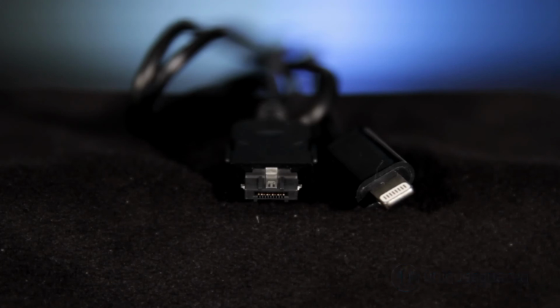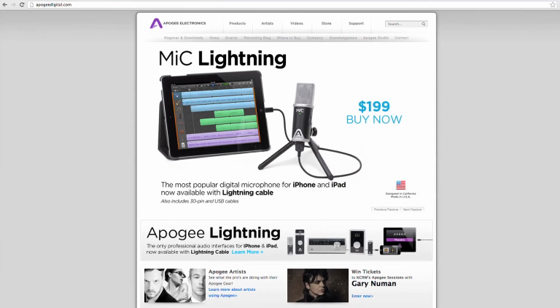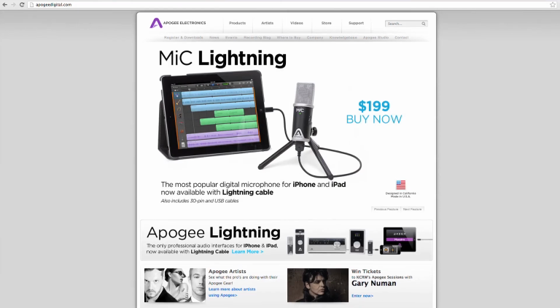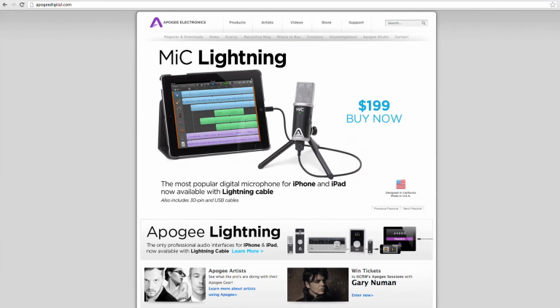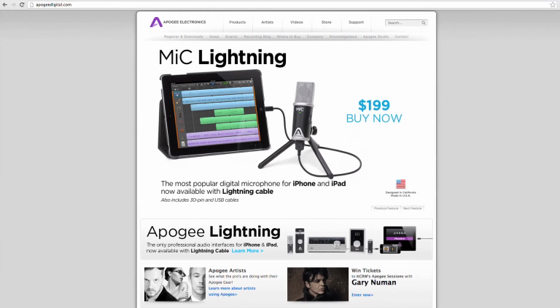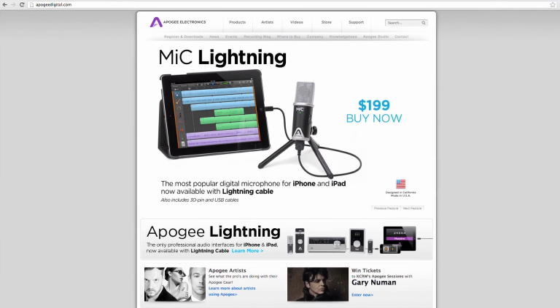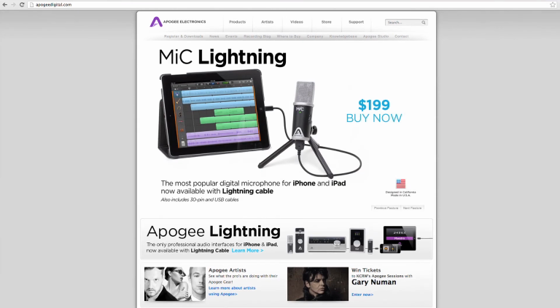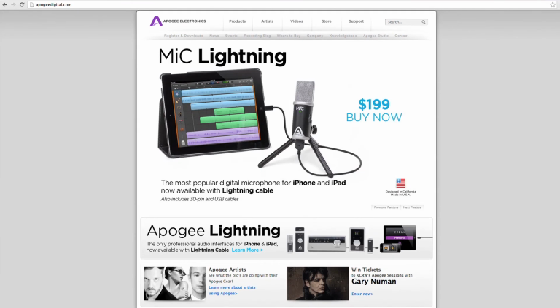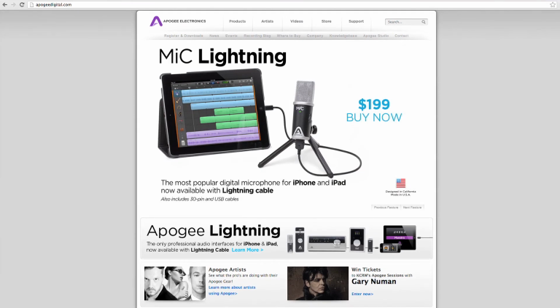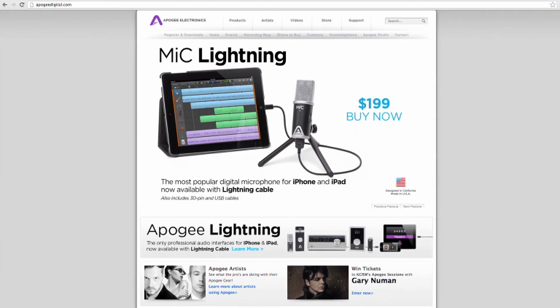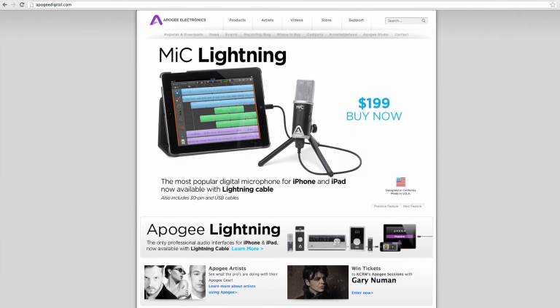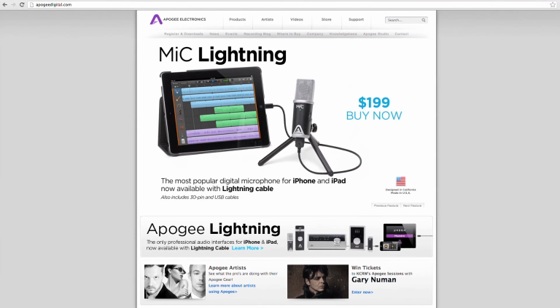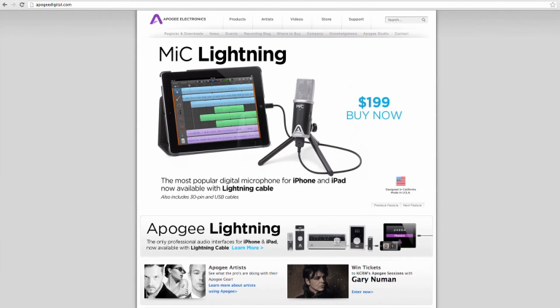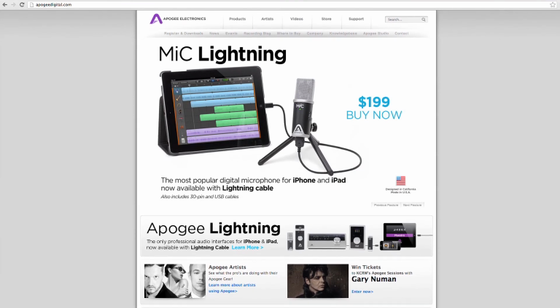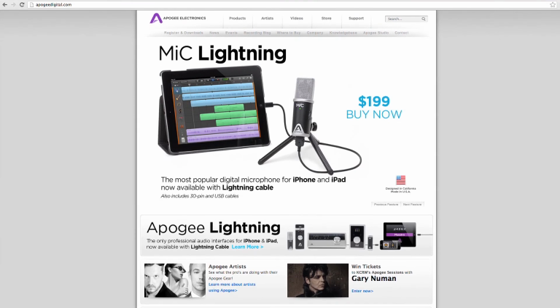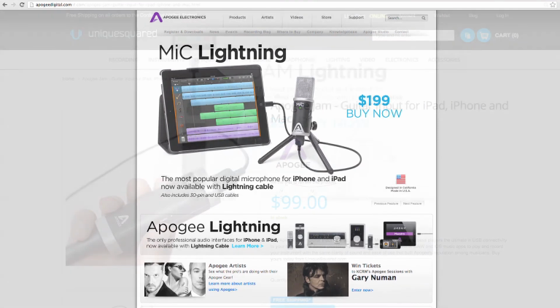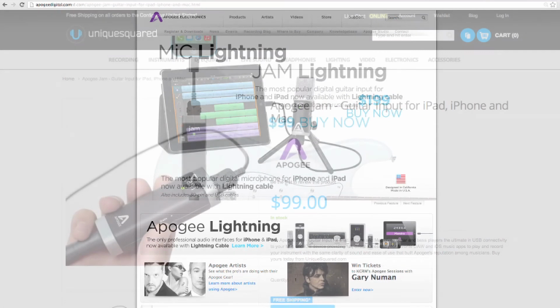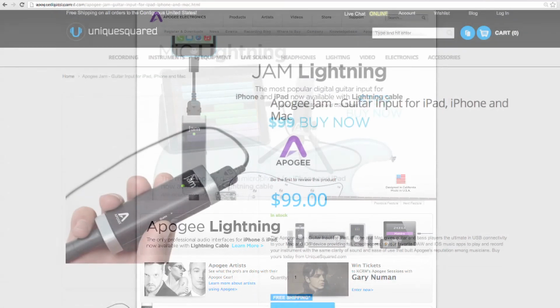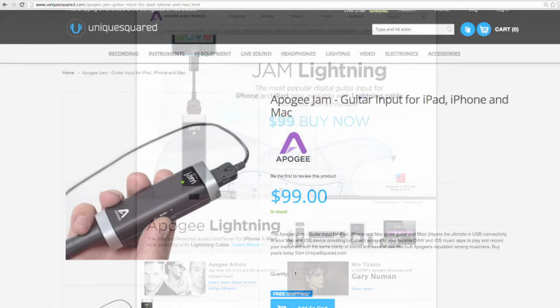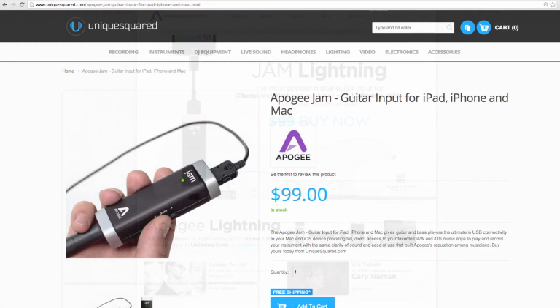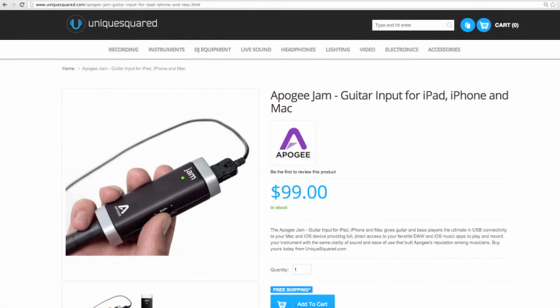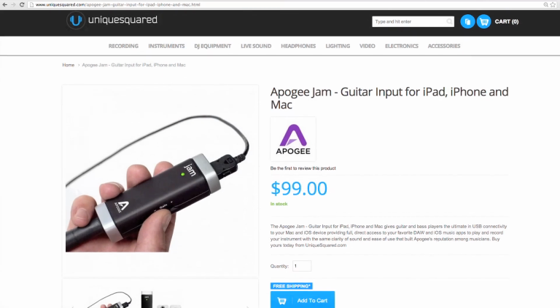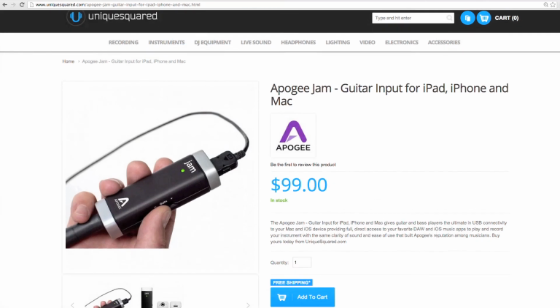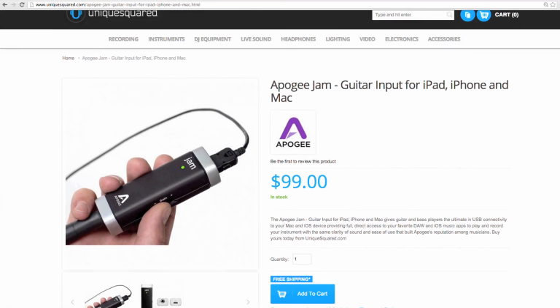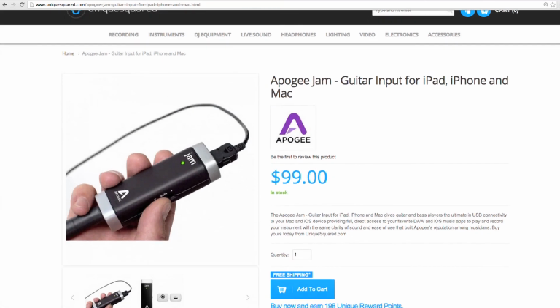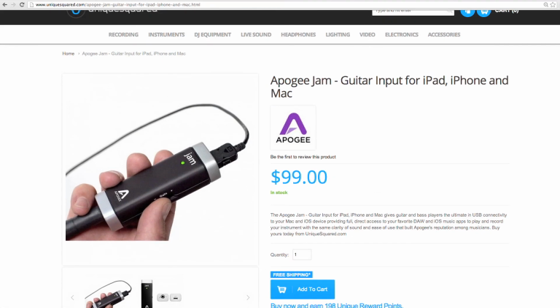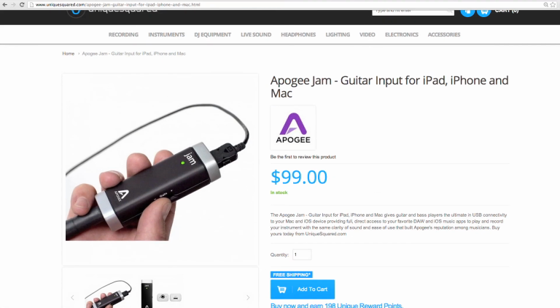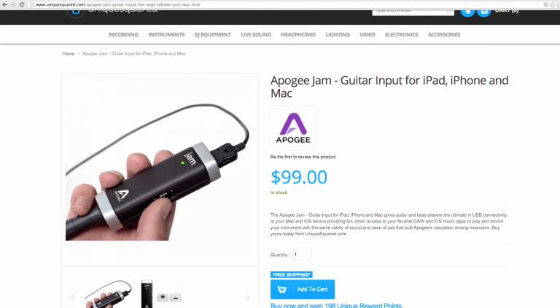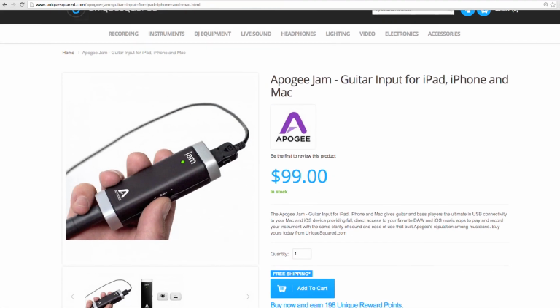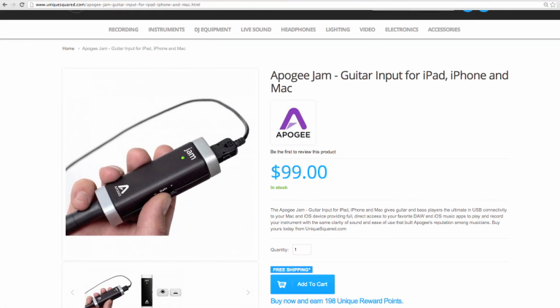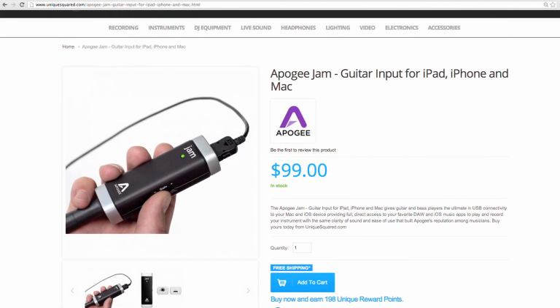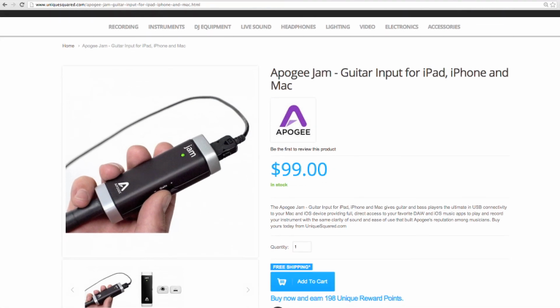For more videos and sound clips, visit ApogeeDigital.com. And to get one for yourself, head to UniqueSquared.com.